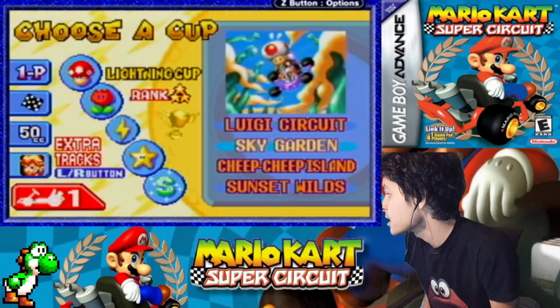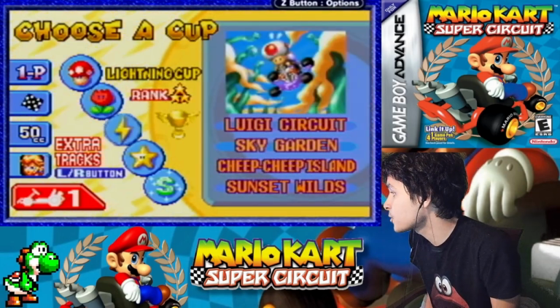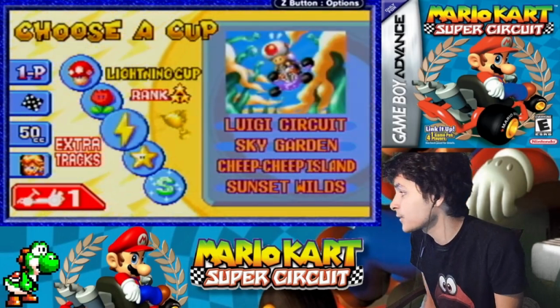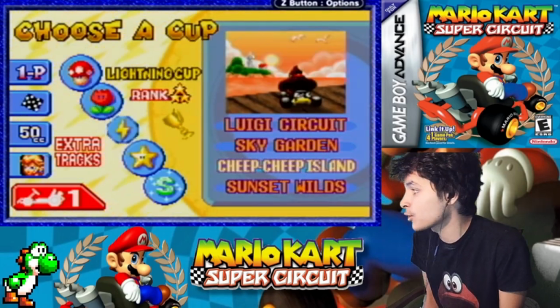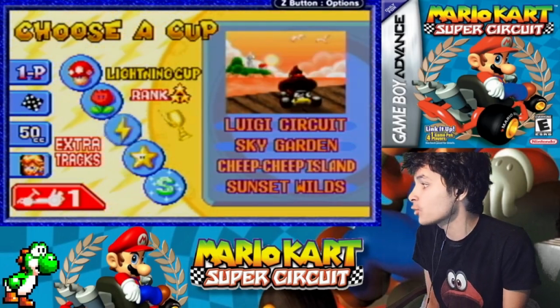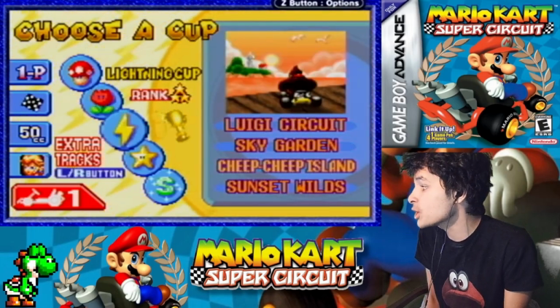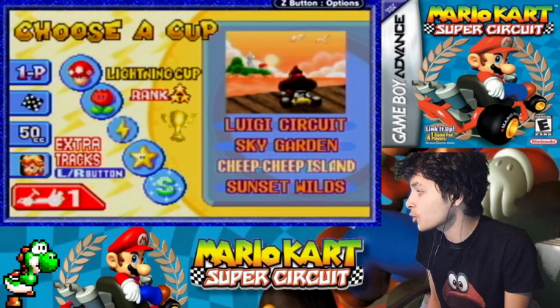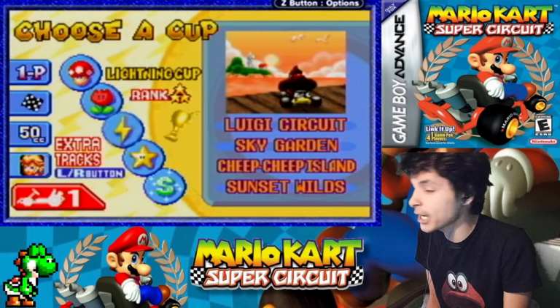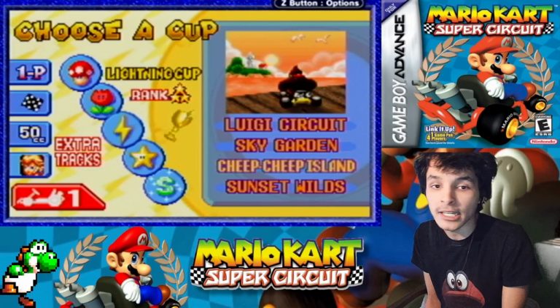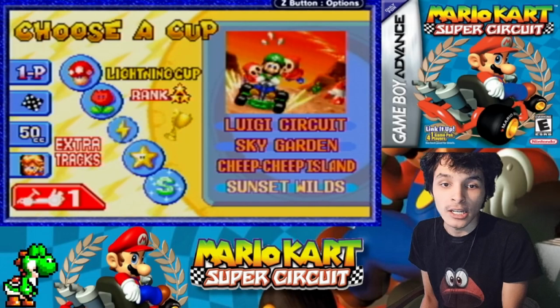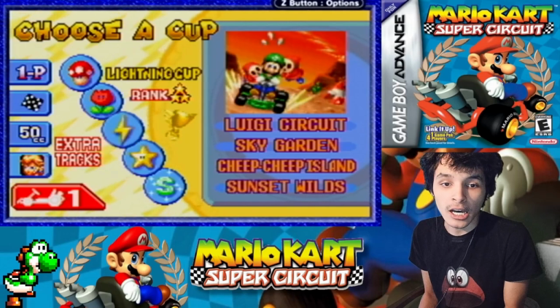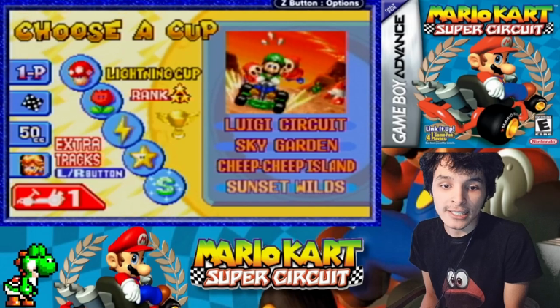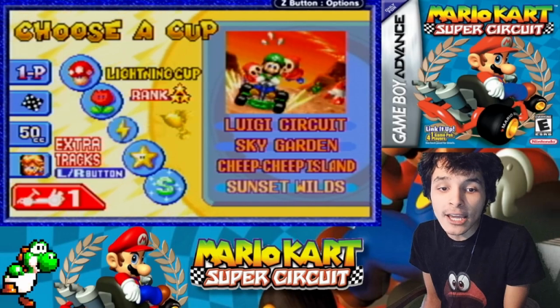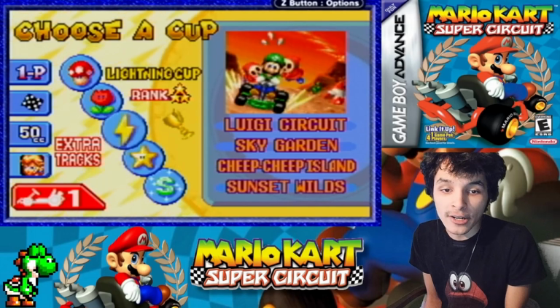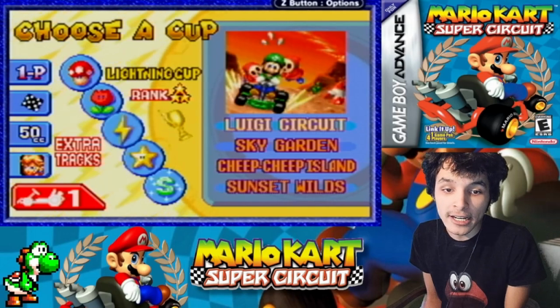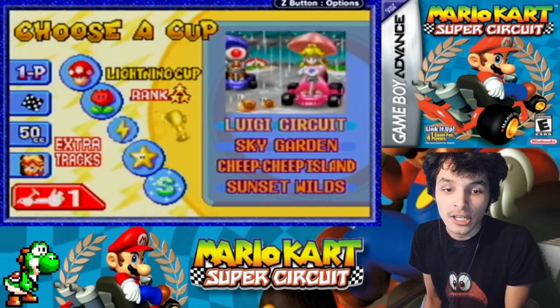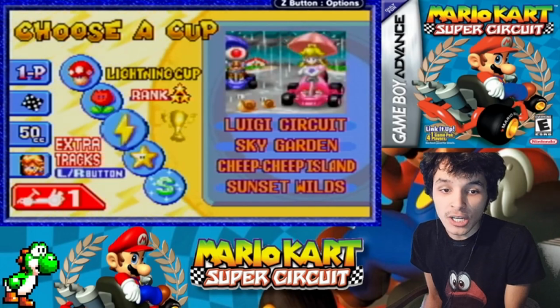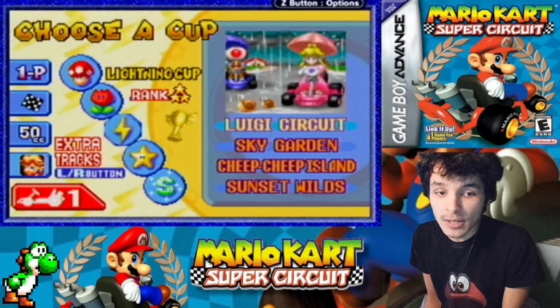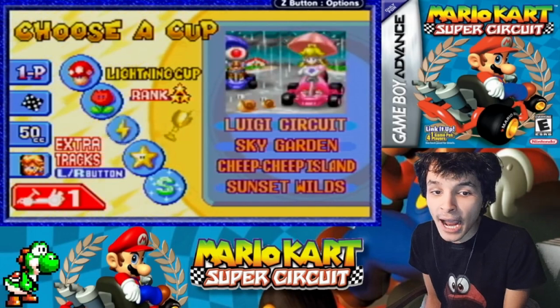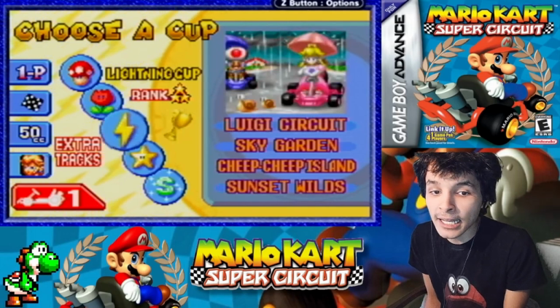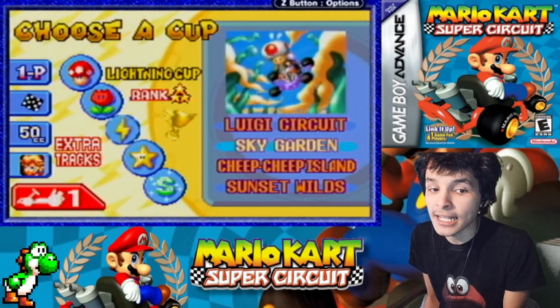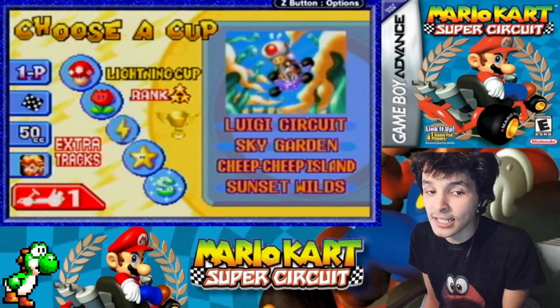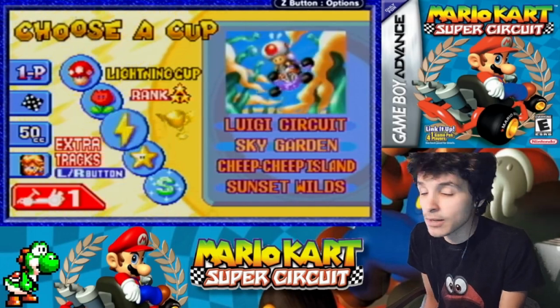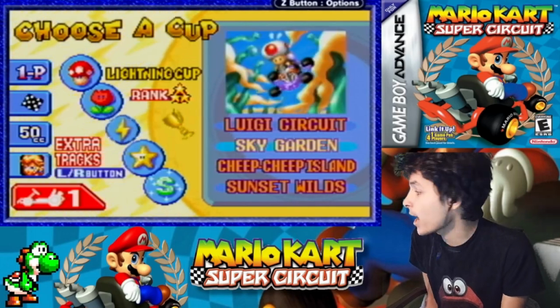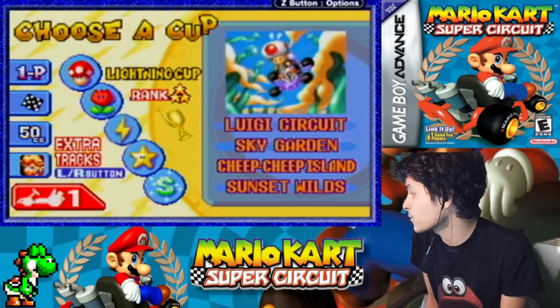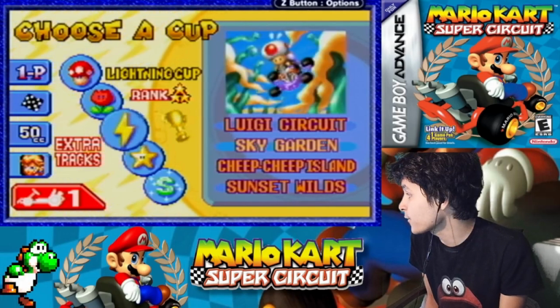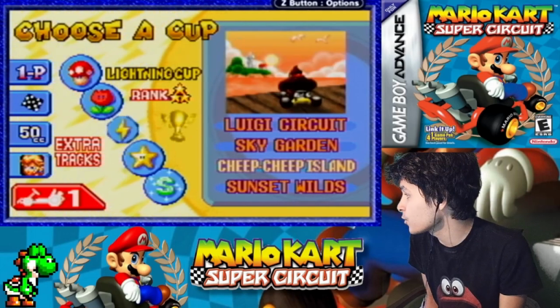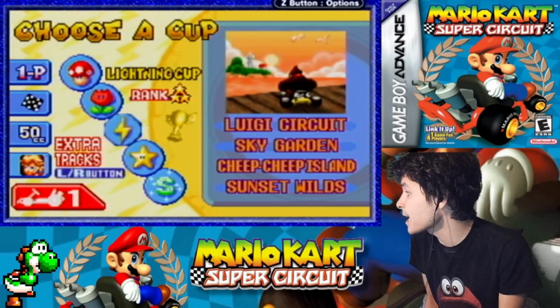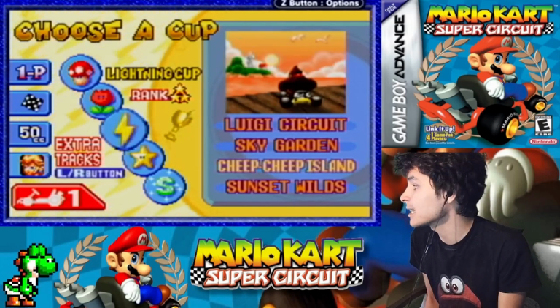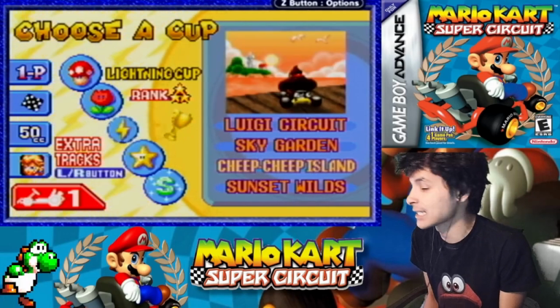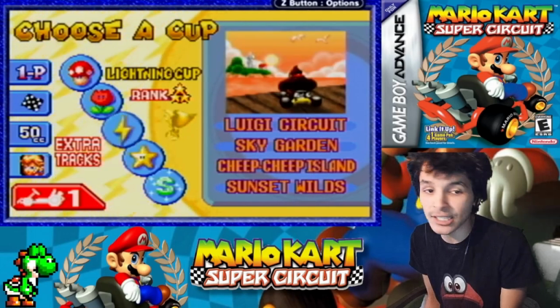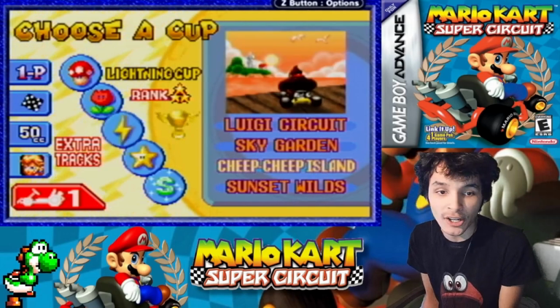These tracks feature Luigi's Circuit, Sky Garden, Cheep Cheep Island, and Sunset Wilds. Without further ado, let's get this started.